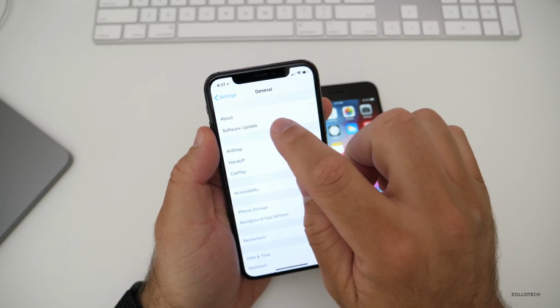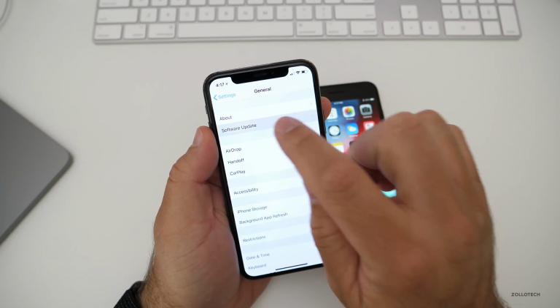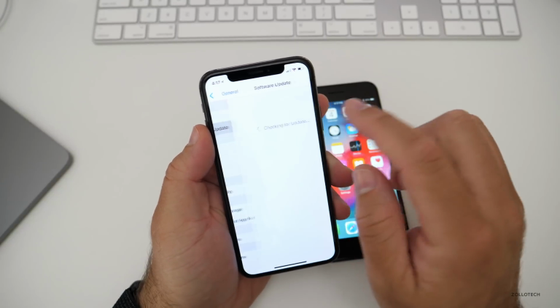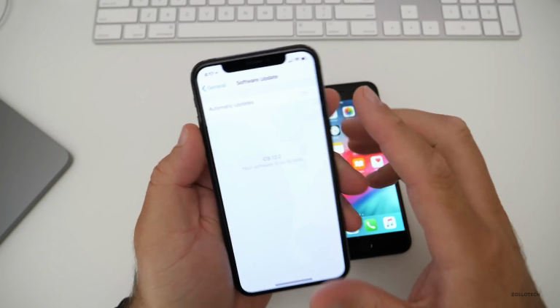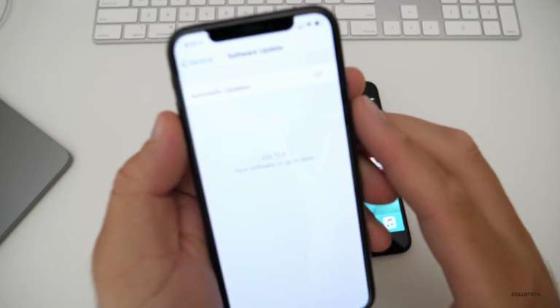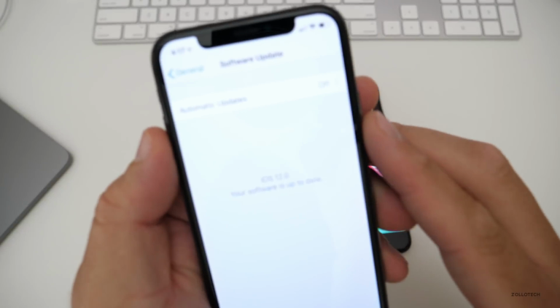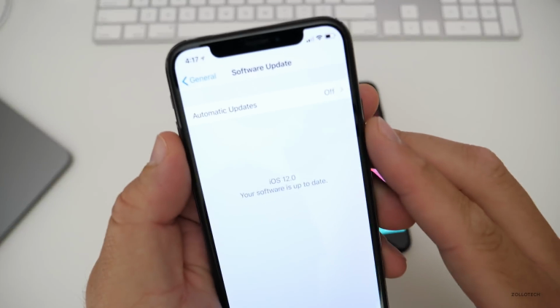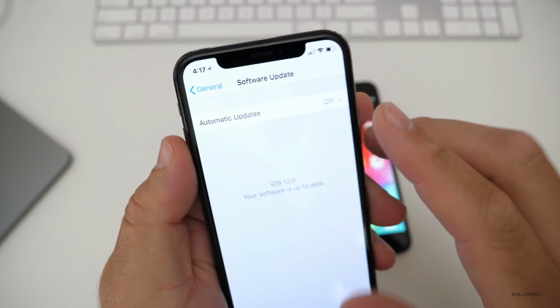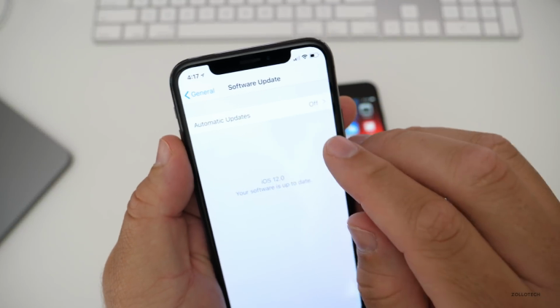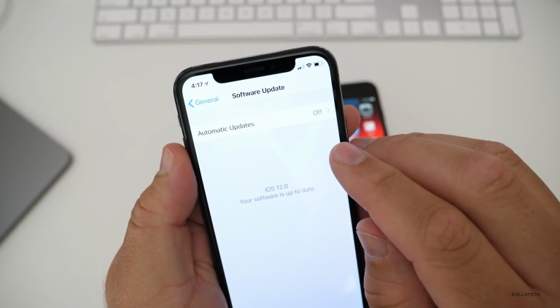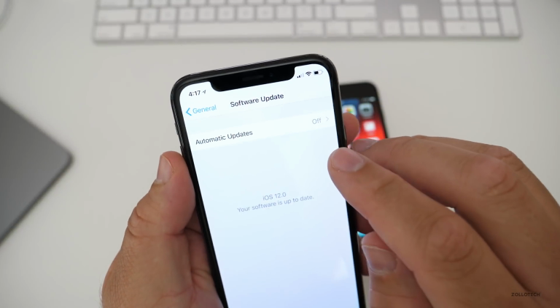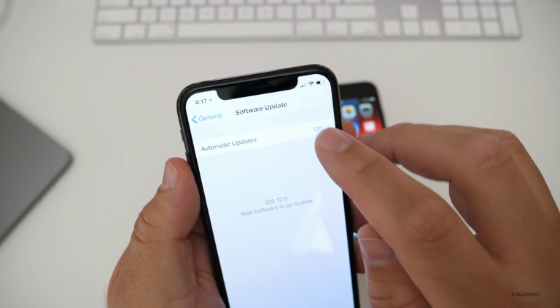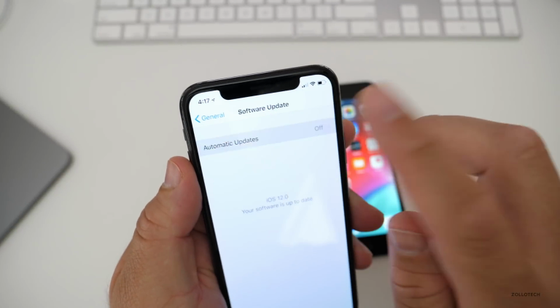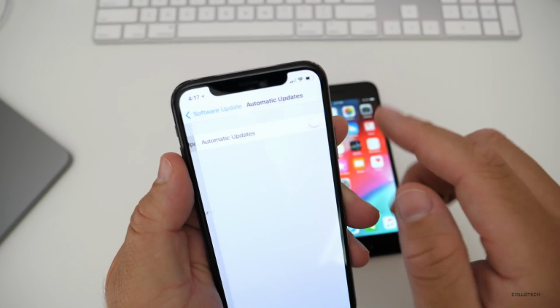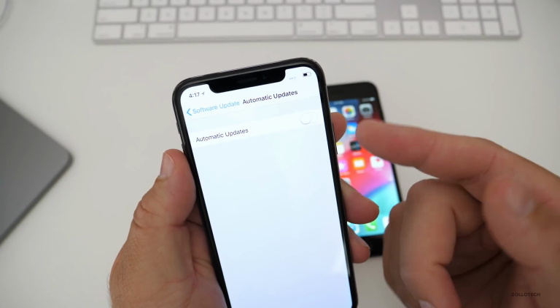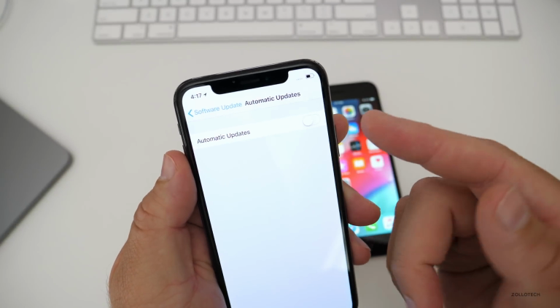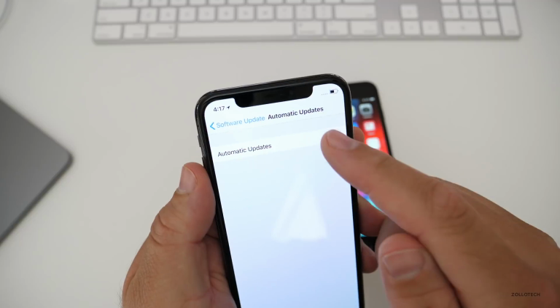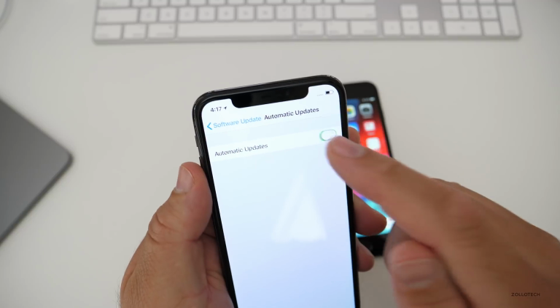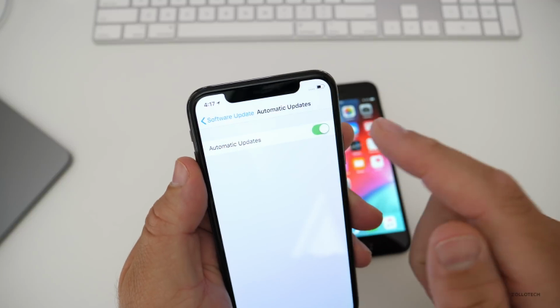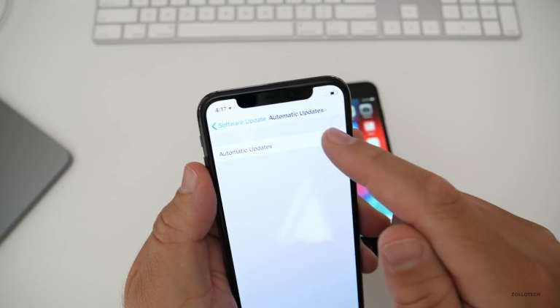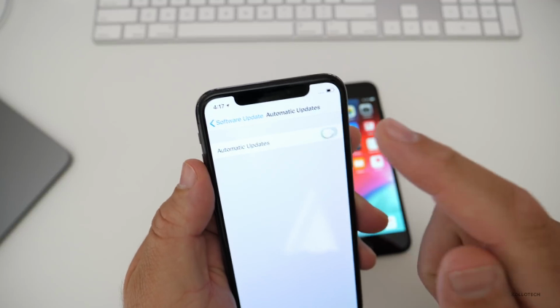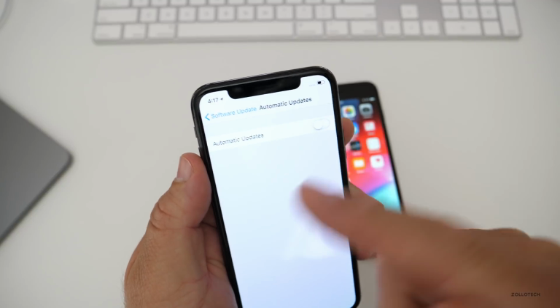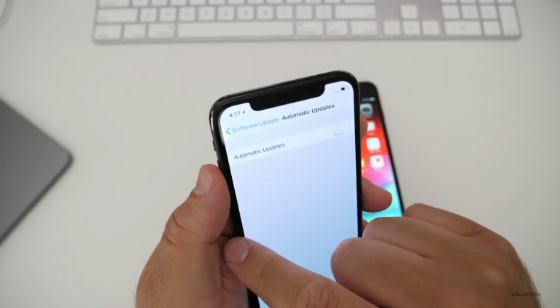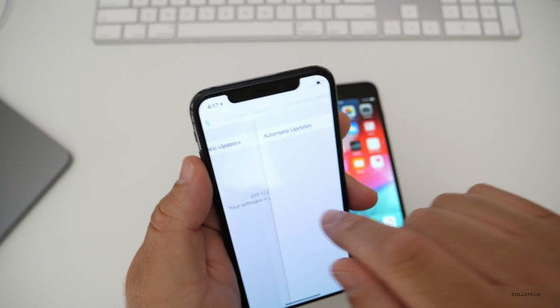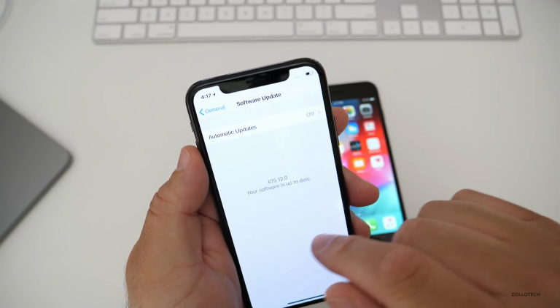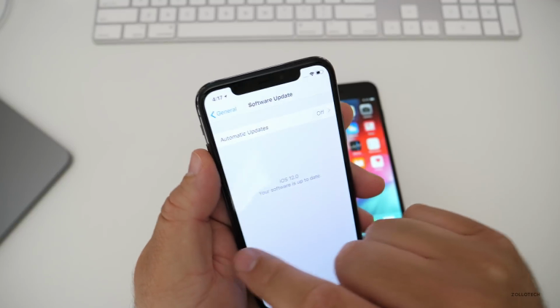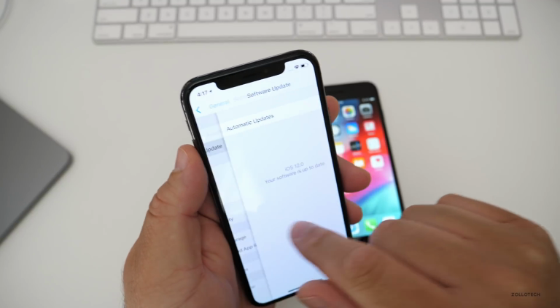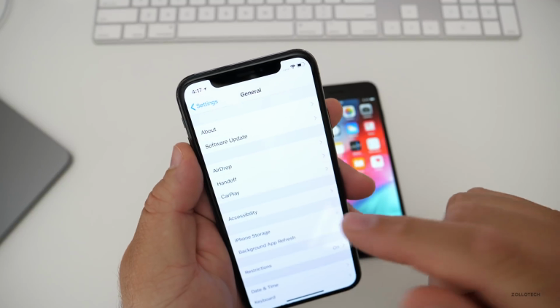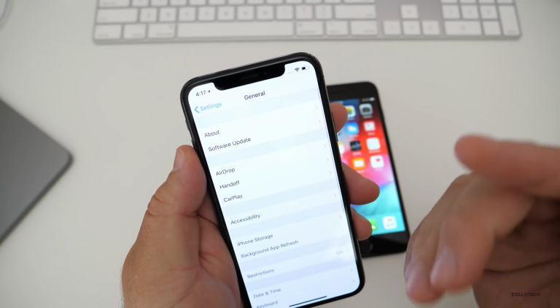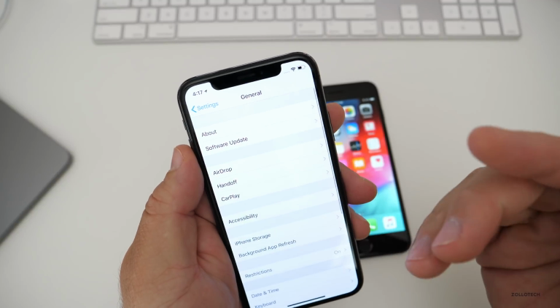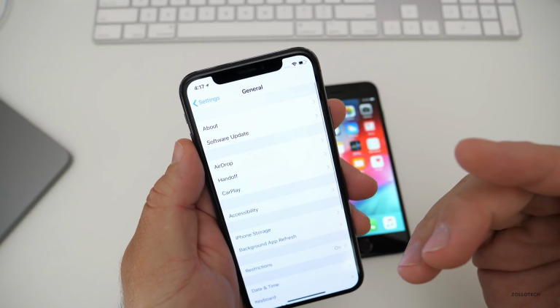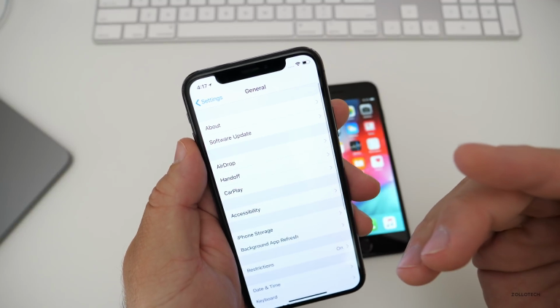One feature is under Software Update — there is now an automatic update toggle. You can flip this on or off if you want it to automatically update as soon as it's available.